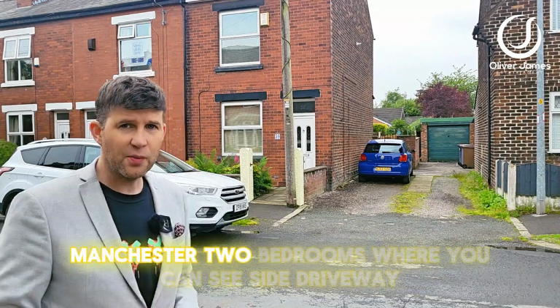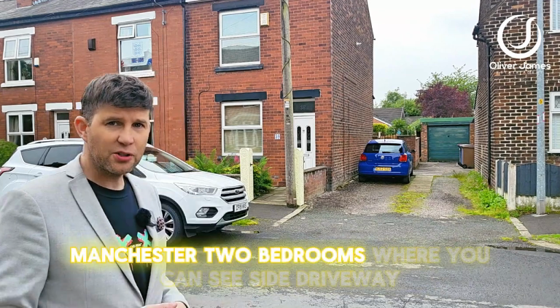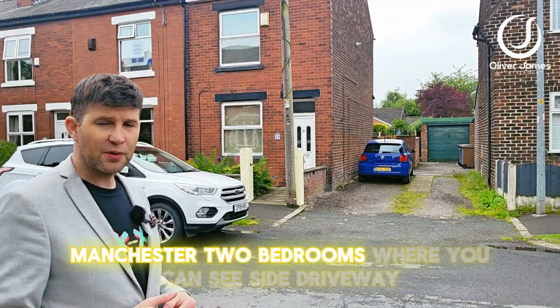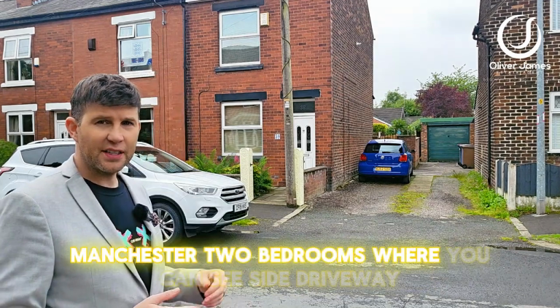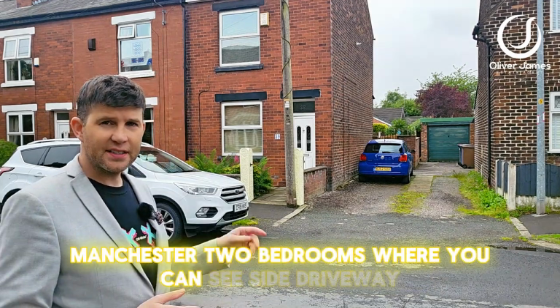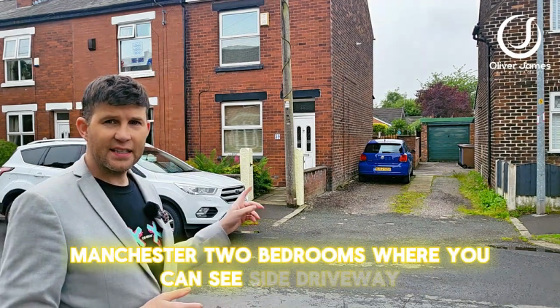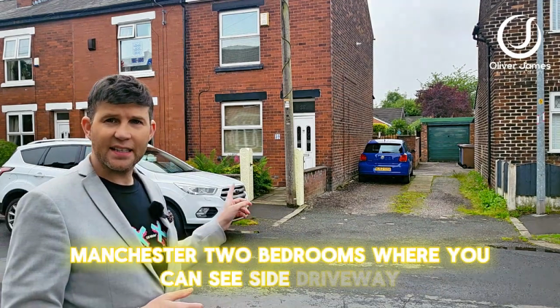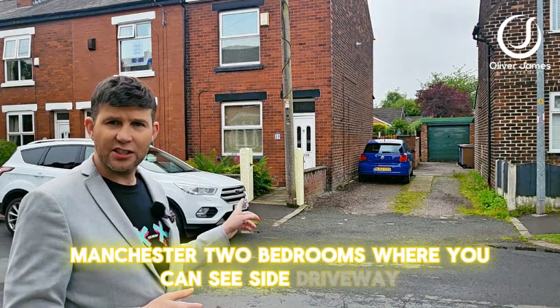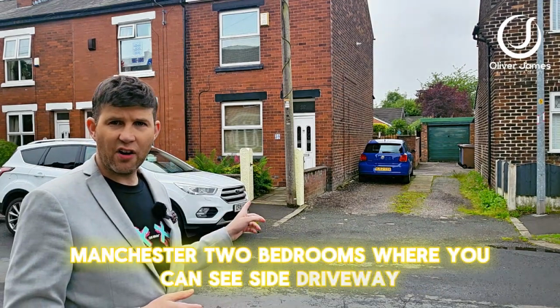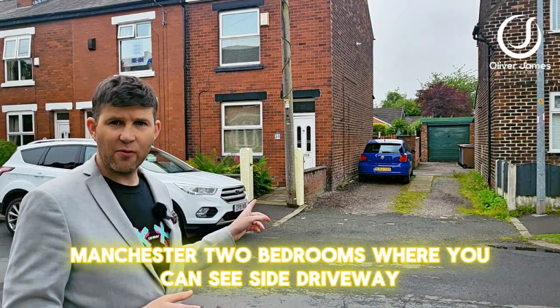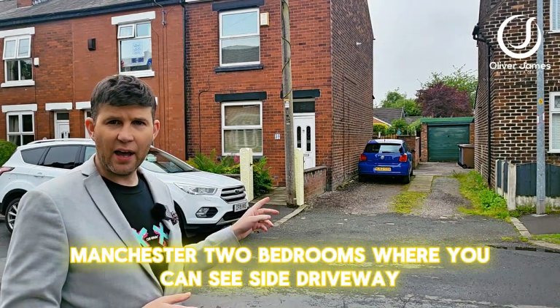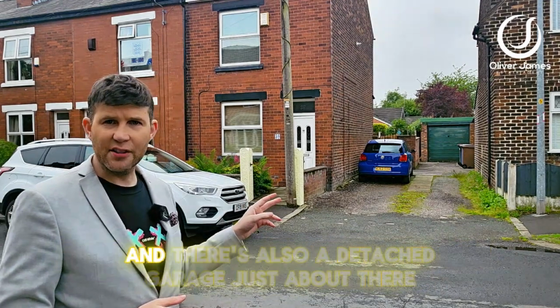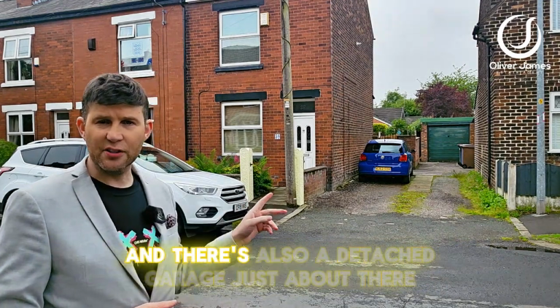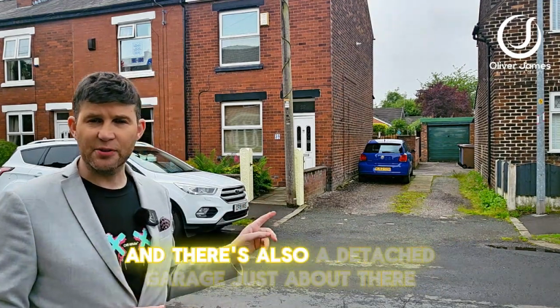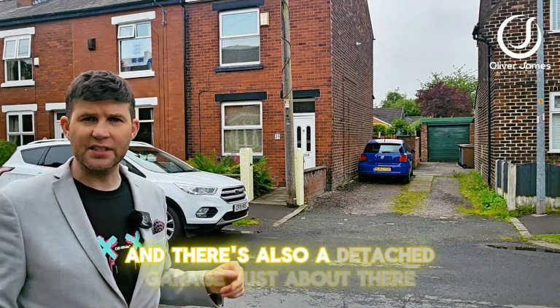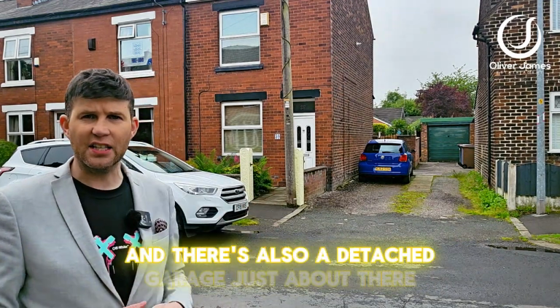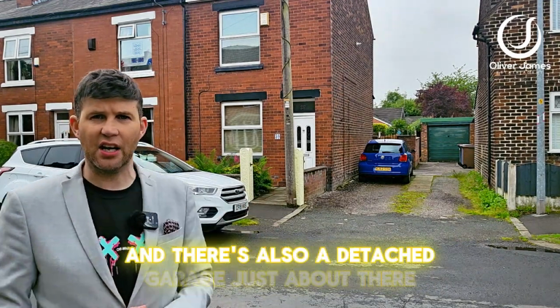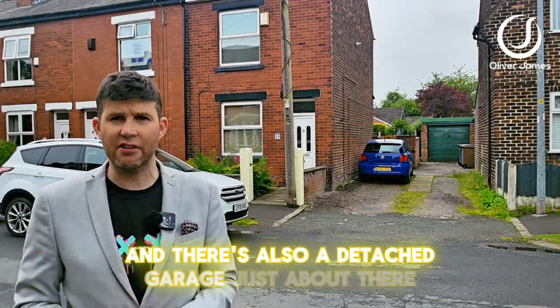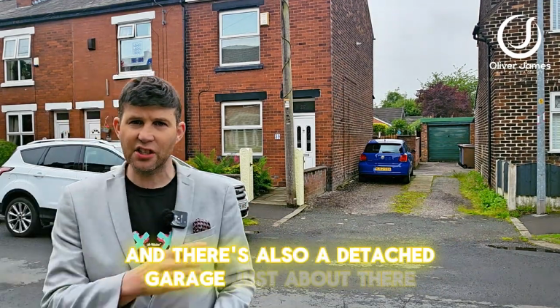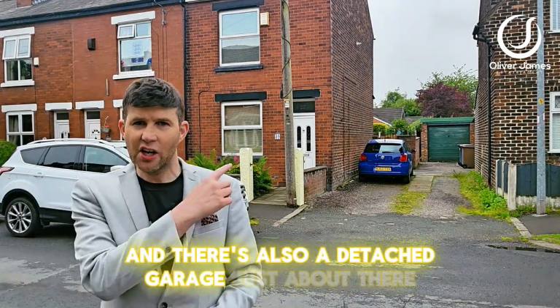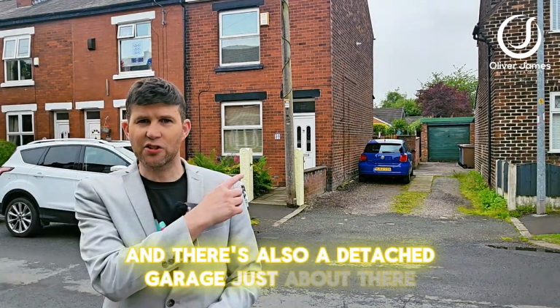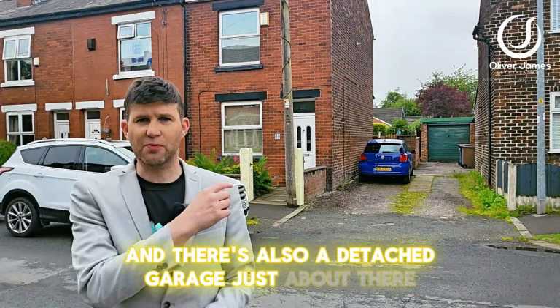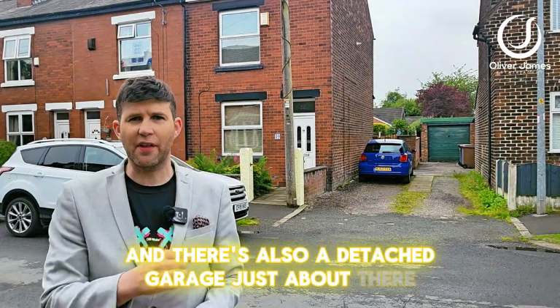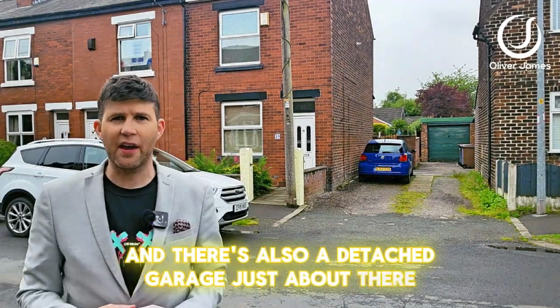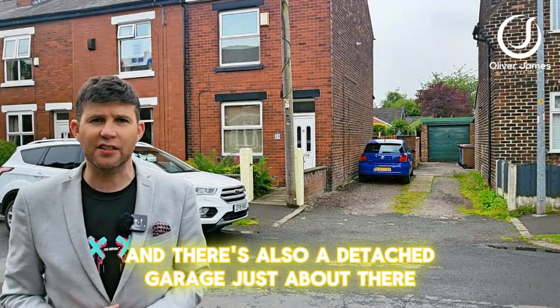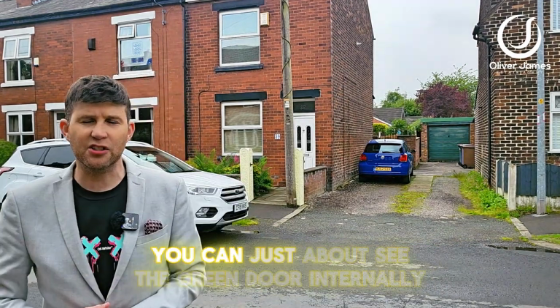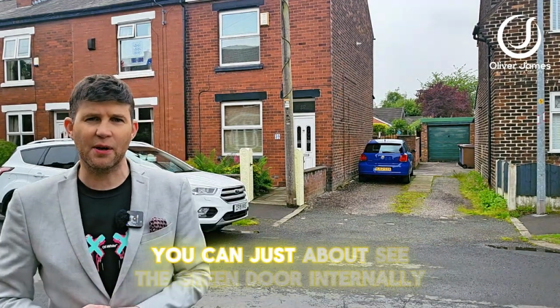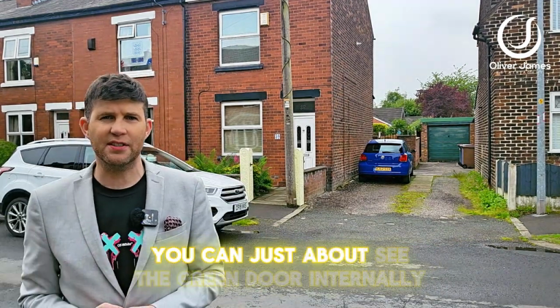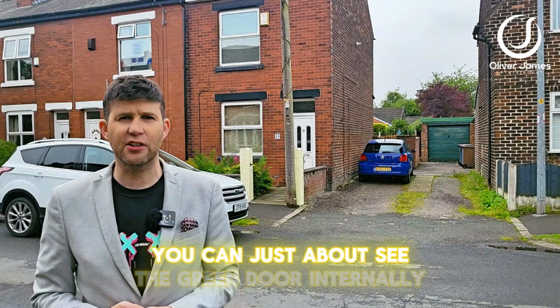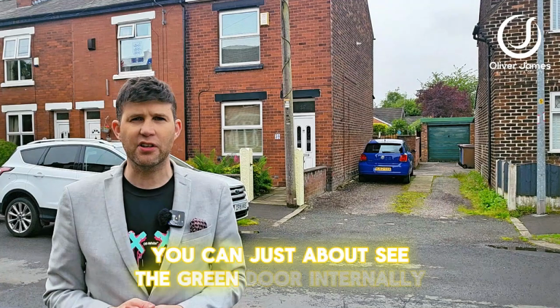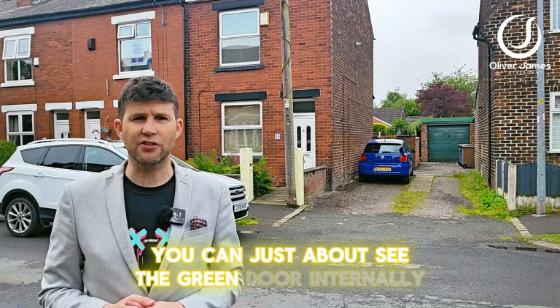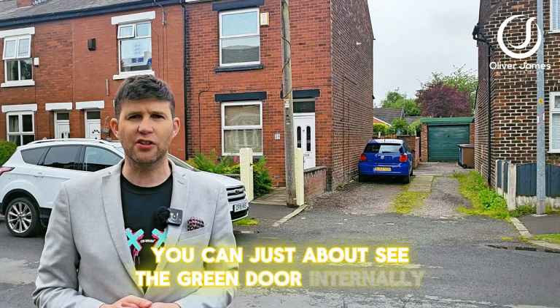Two bedrooms, like you can see, with a side driveway and there's also a detached garage just back there. You can just about see the green door.